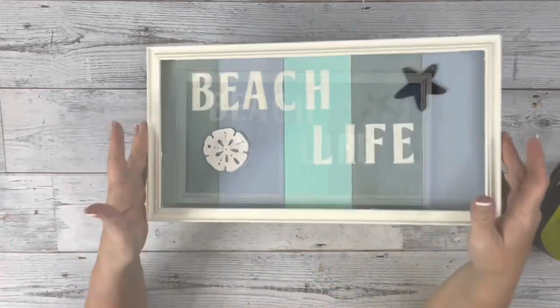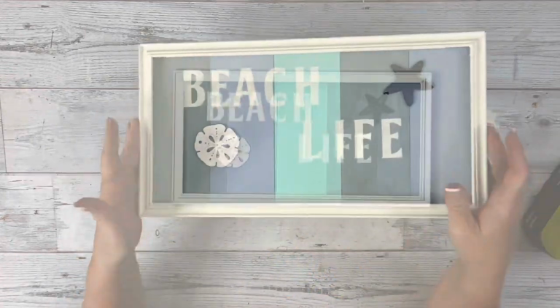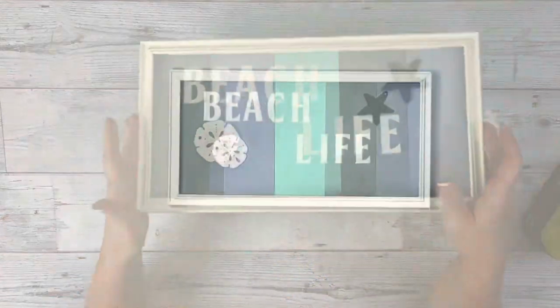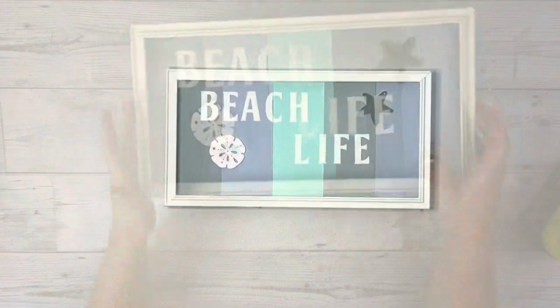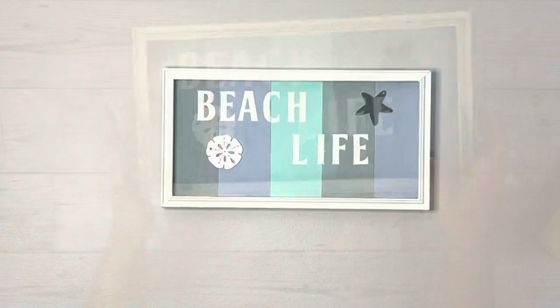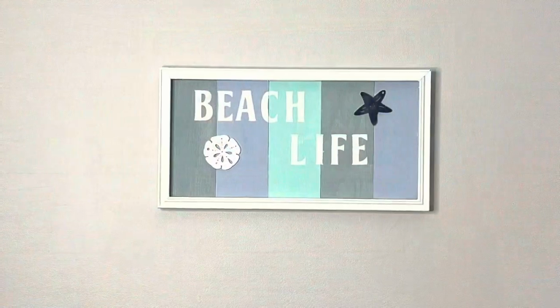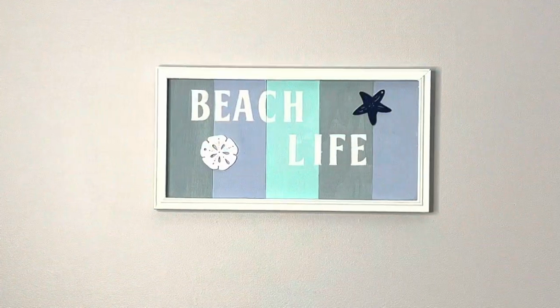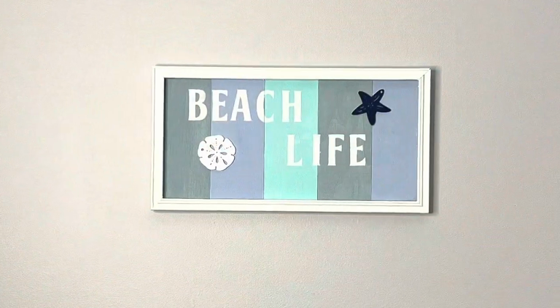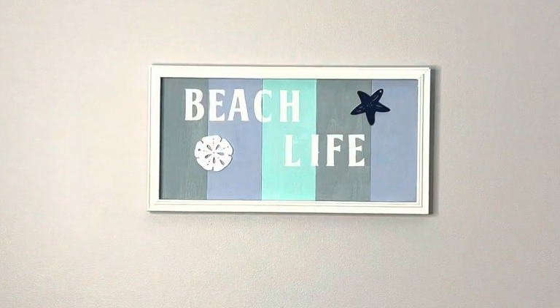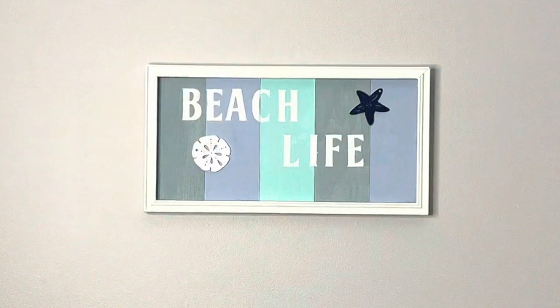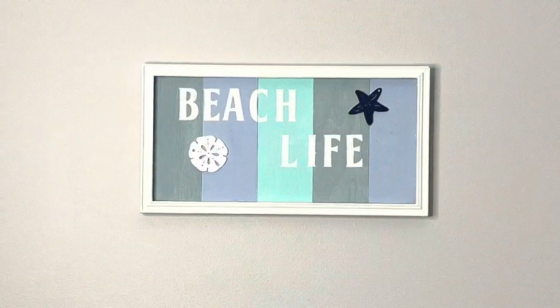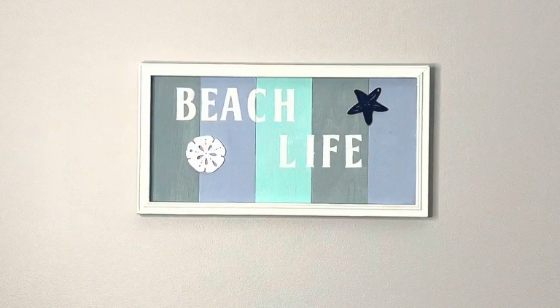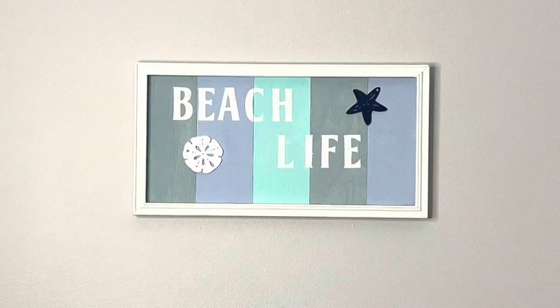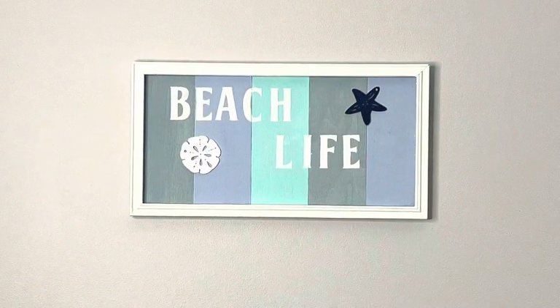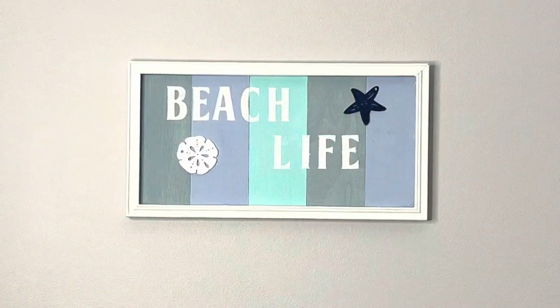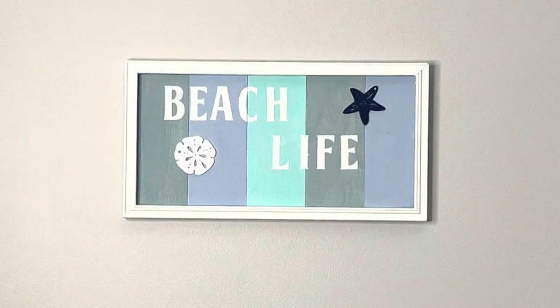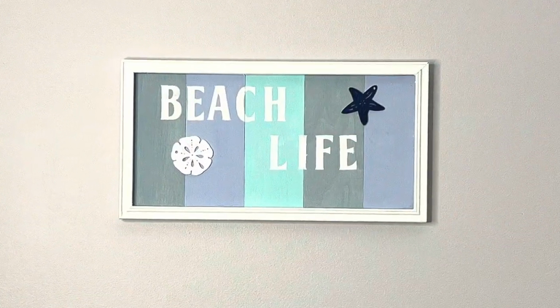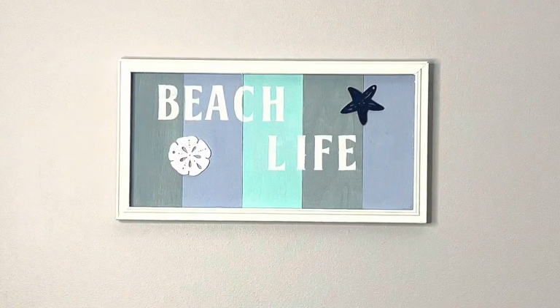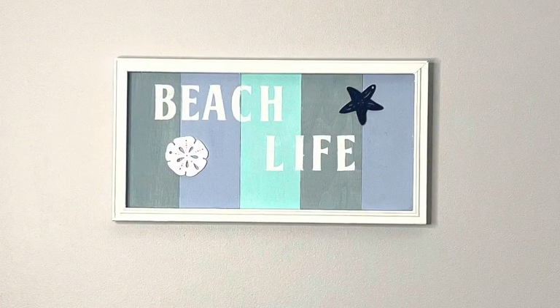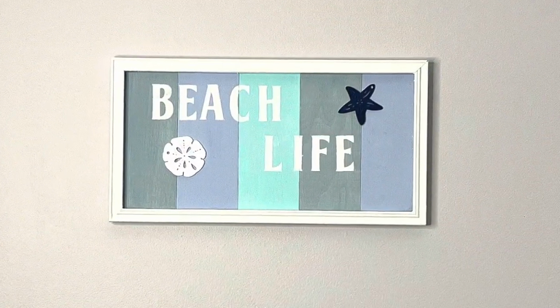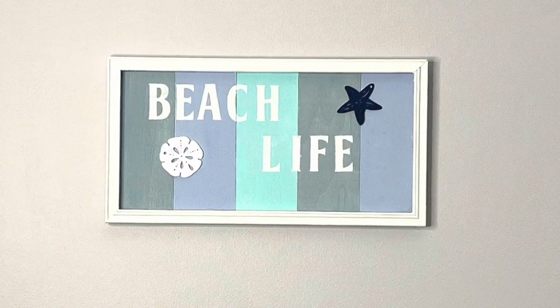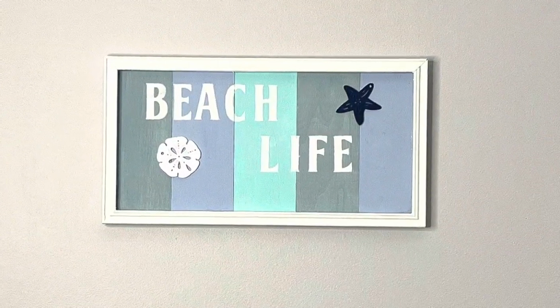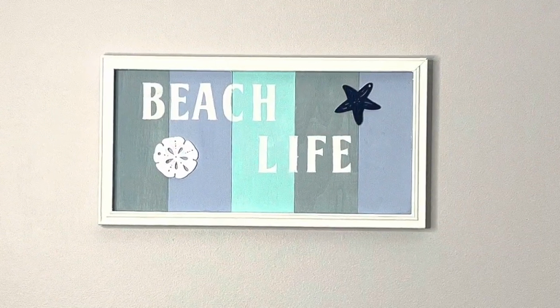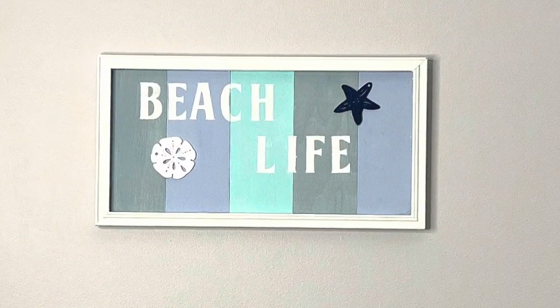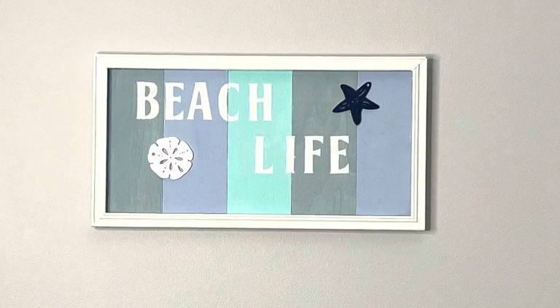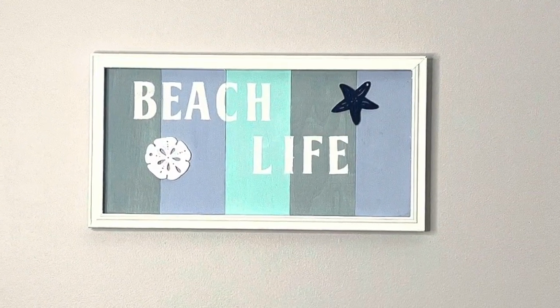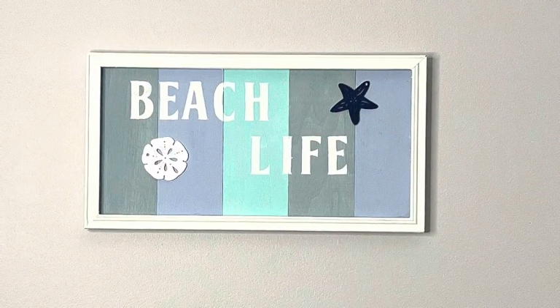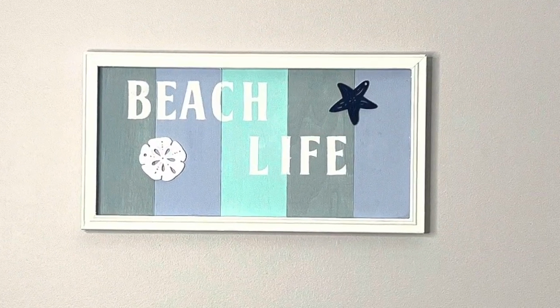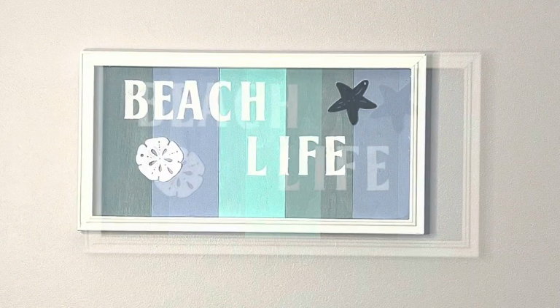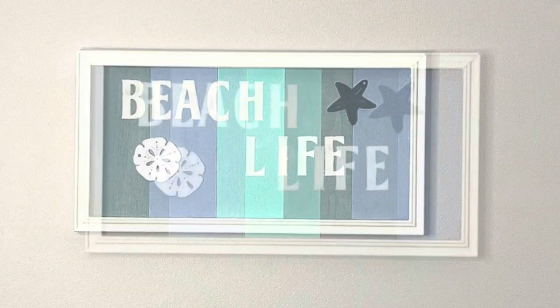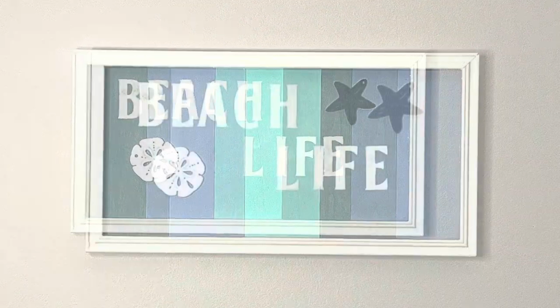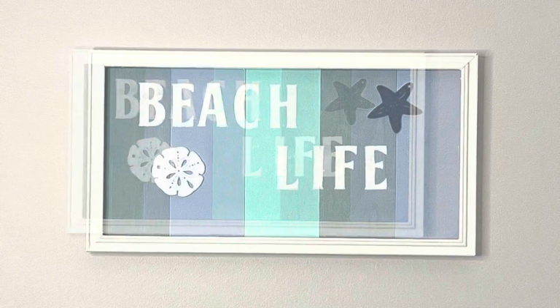And that is it for this project — super easy and turned out really cute. Thank you guys so much for watching.